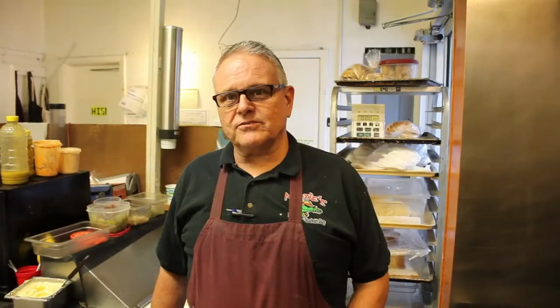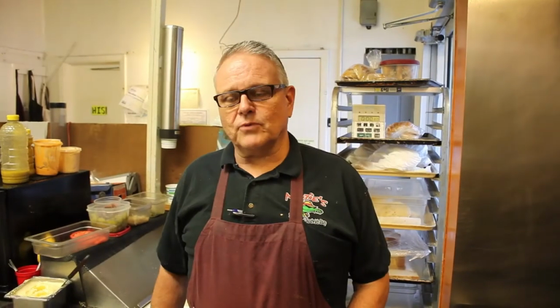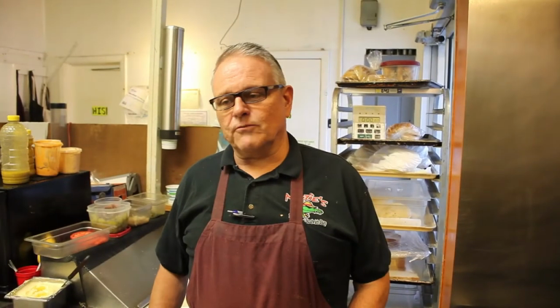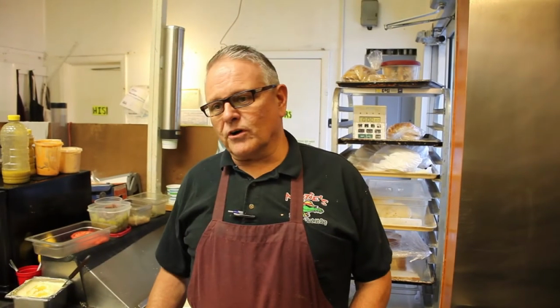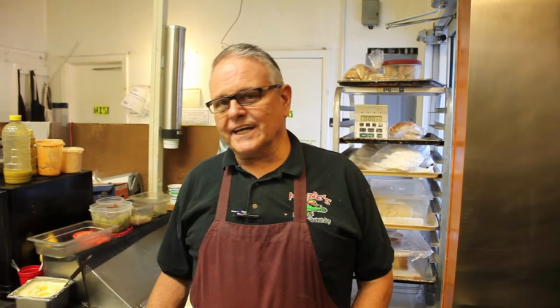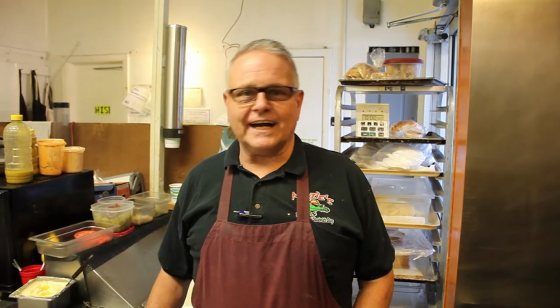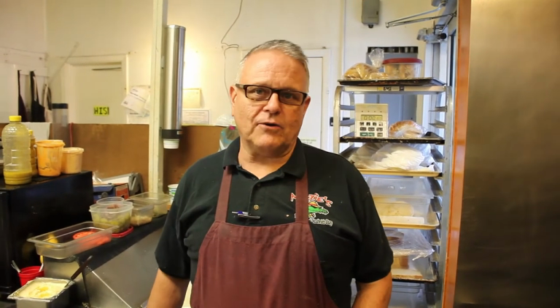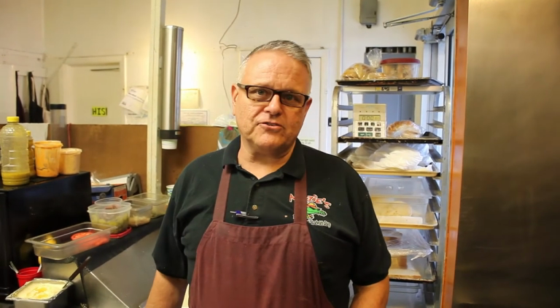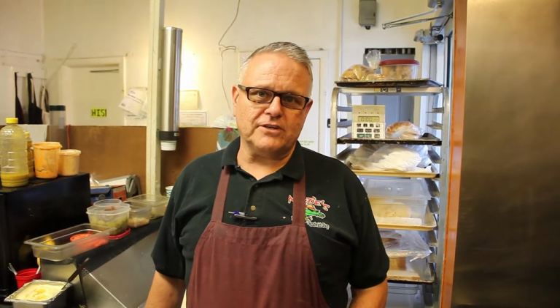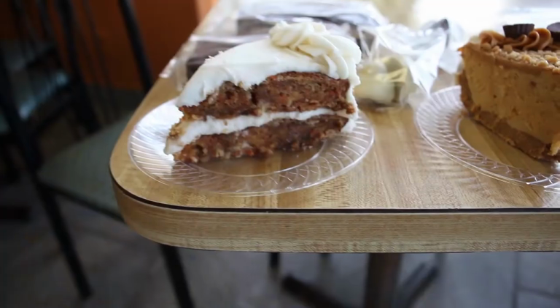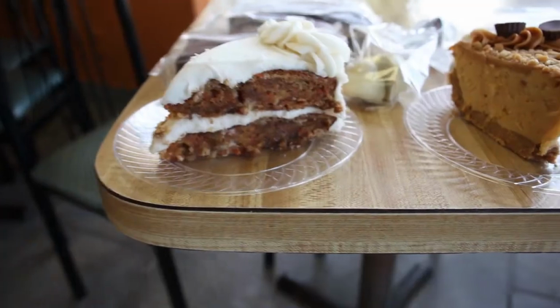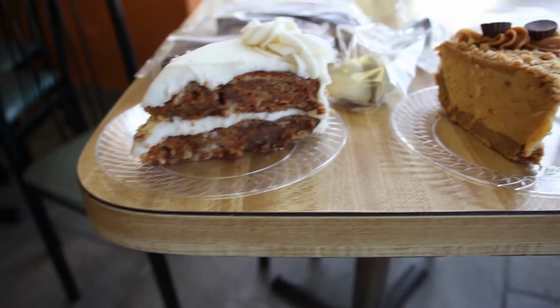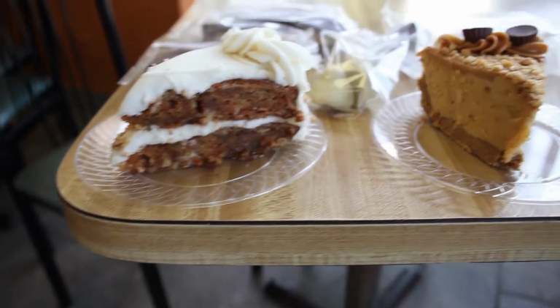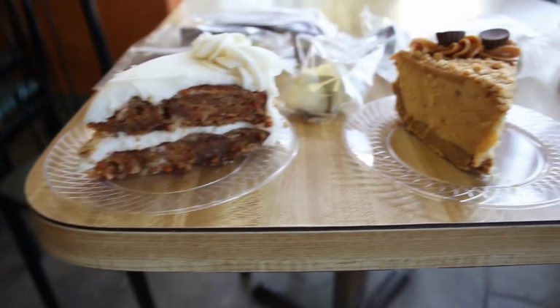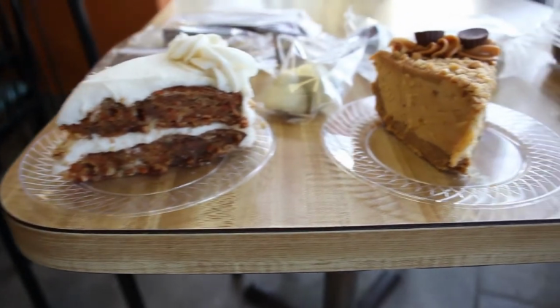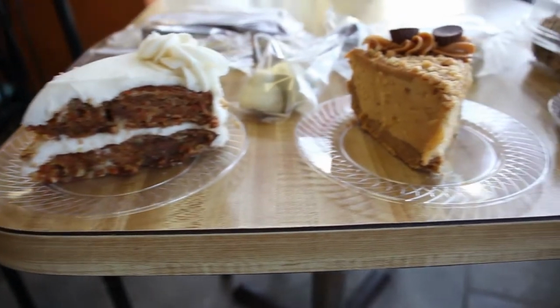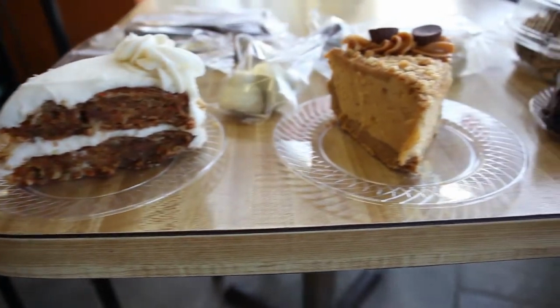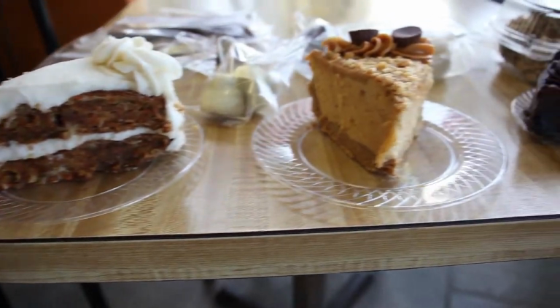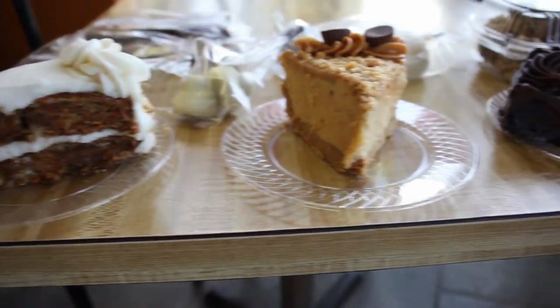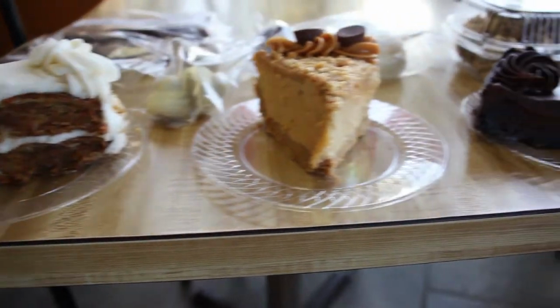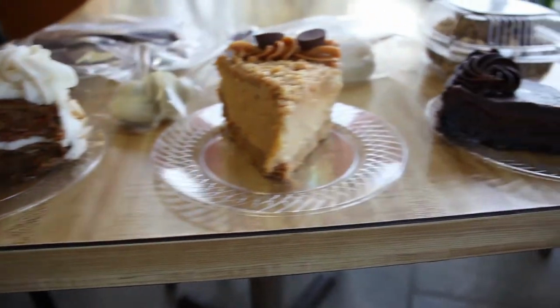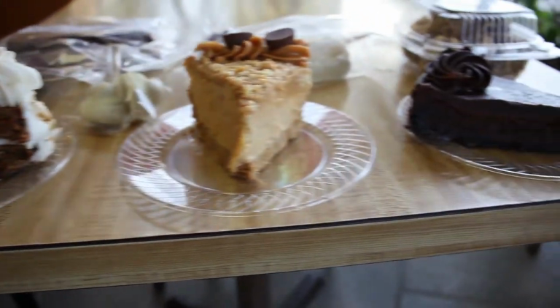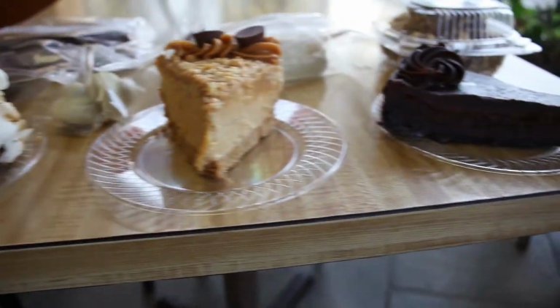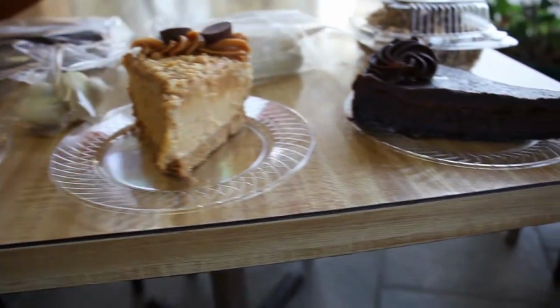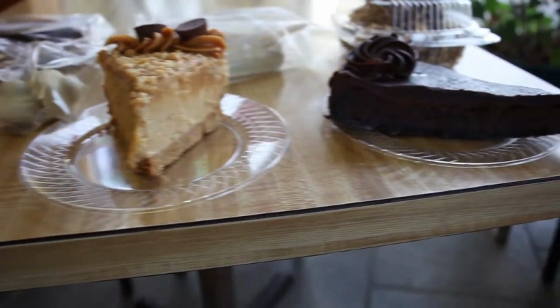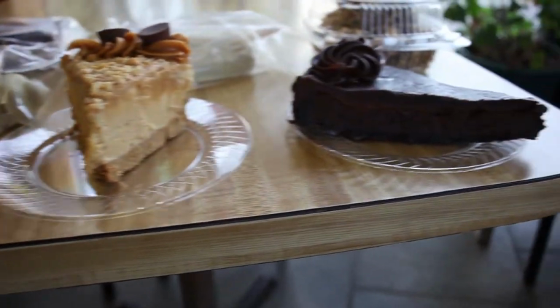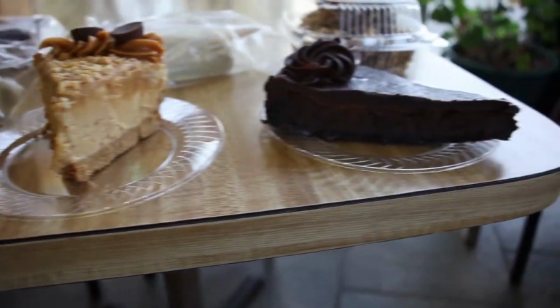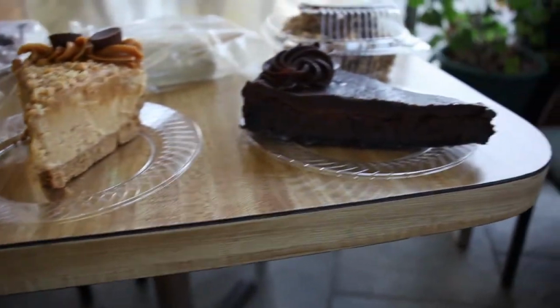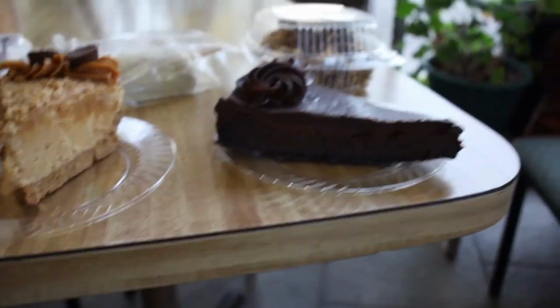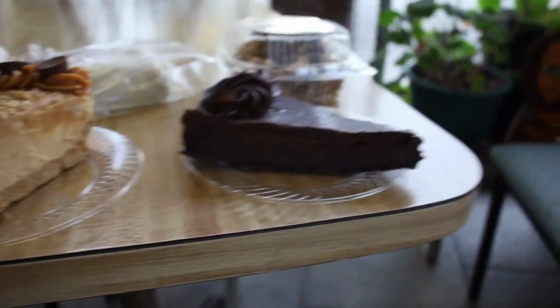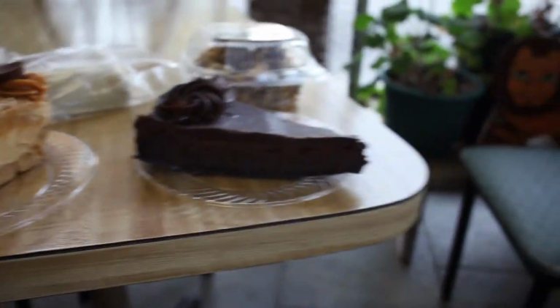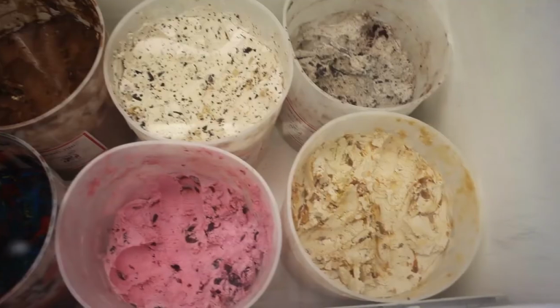We have Working Cow ice cream. We make a lot of our own ice cream novelties and frozen novelties.